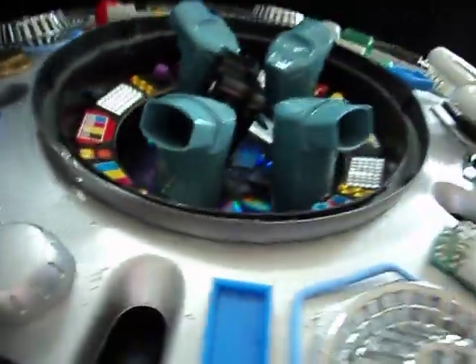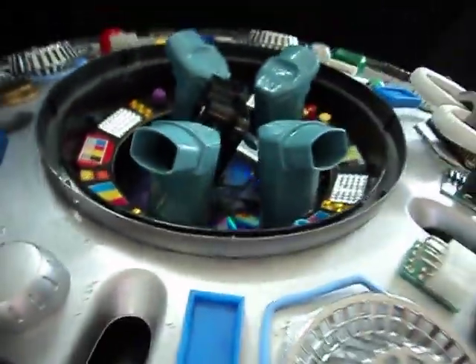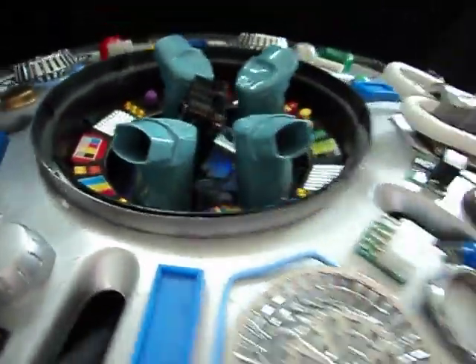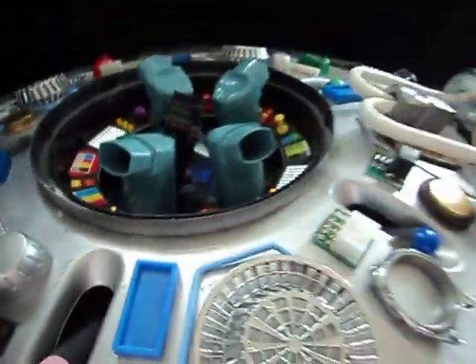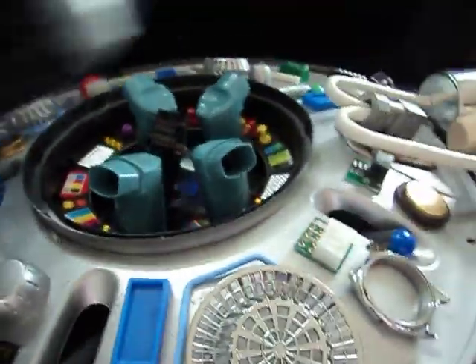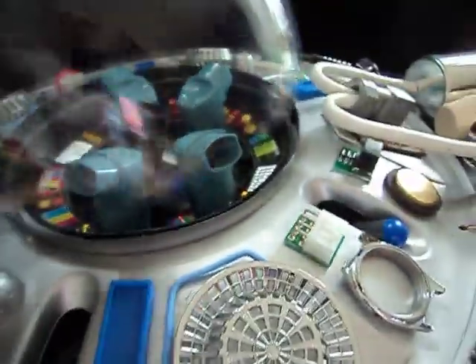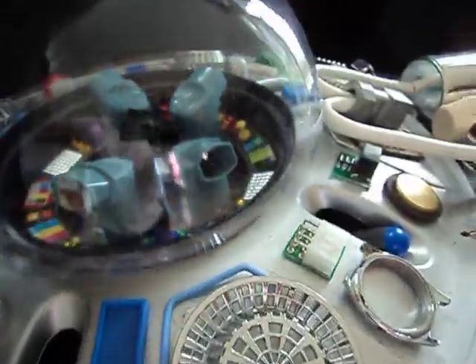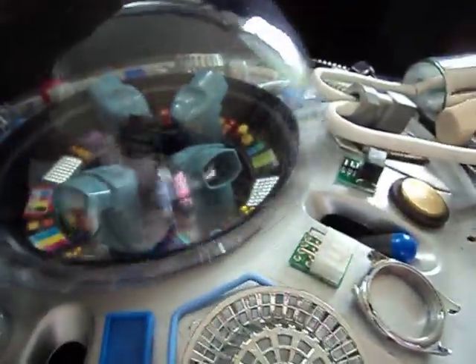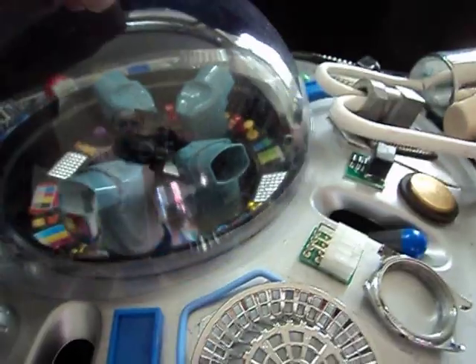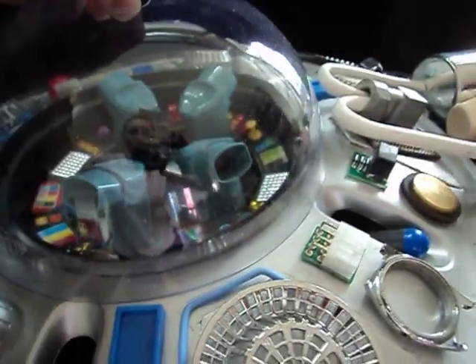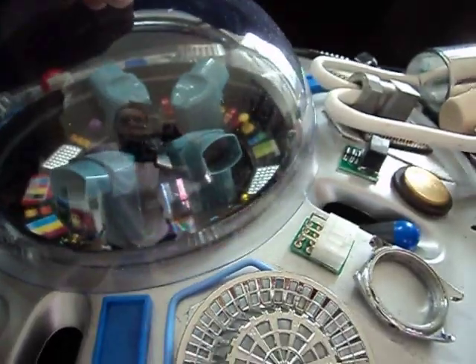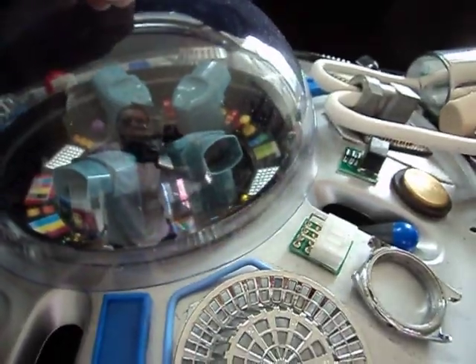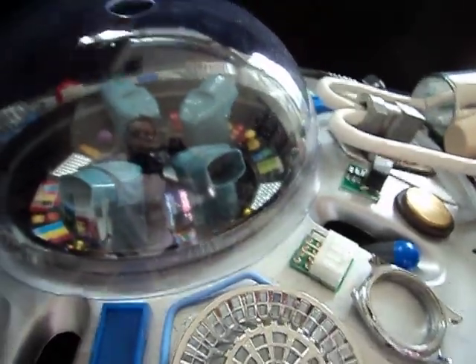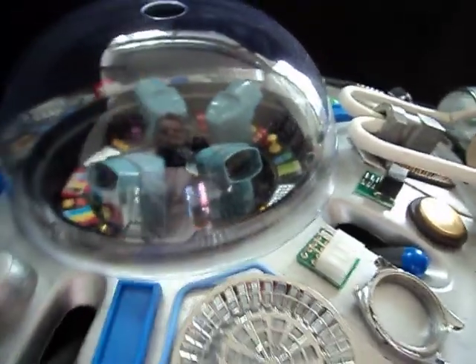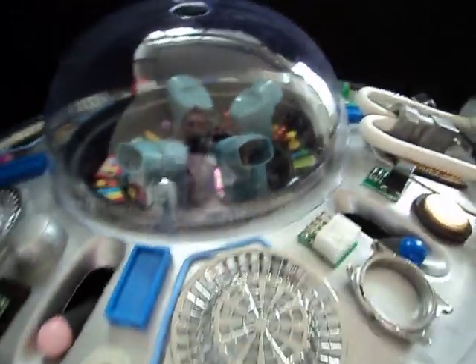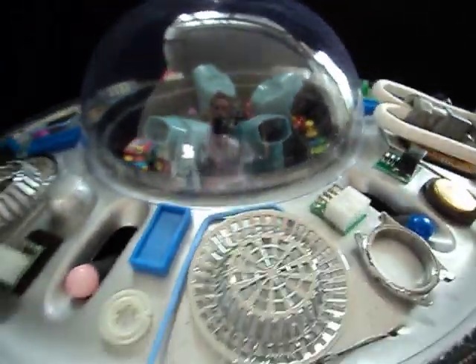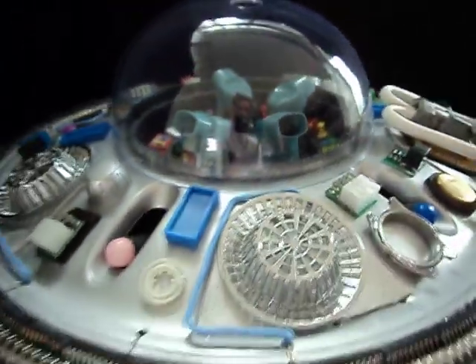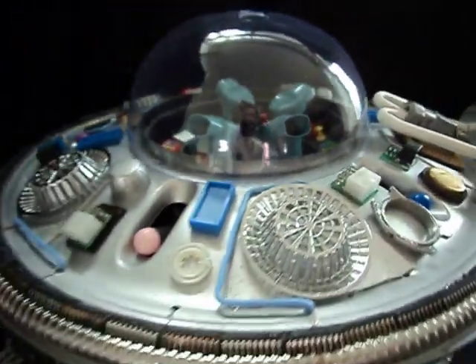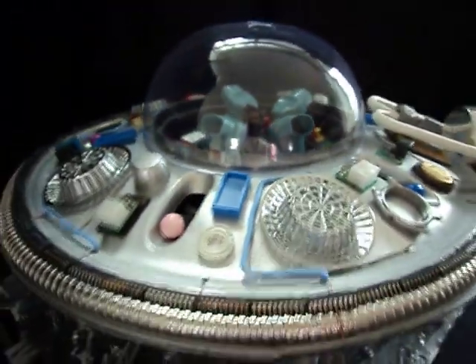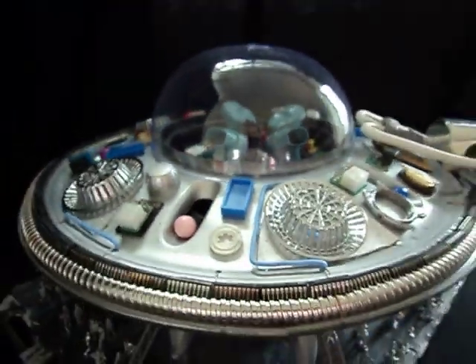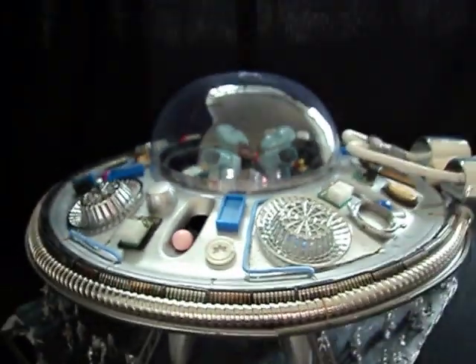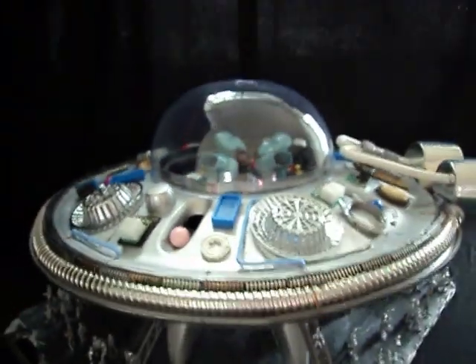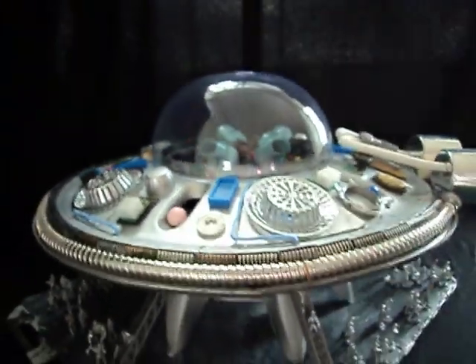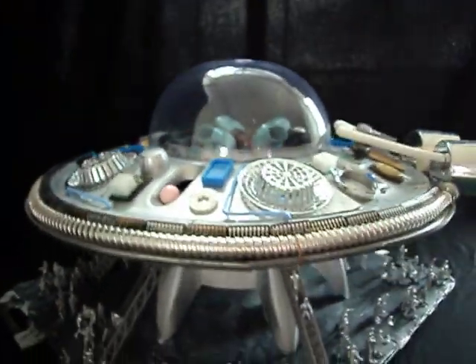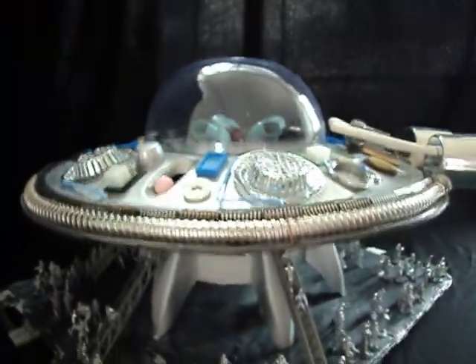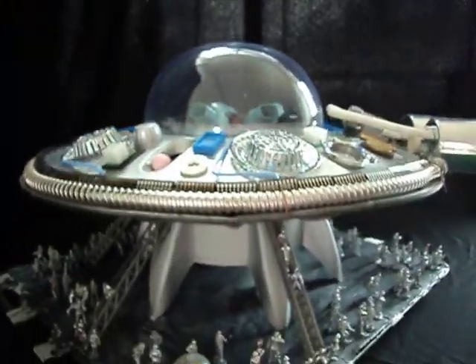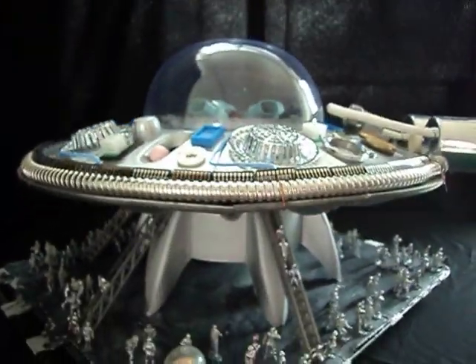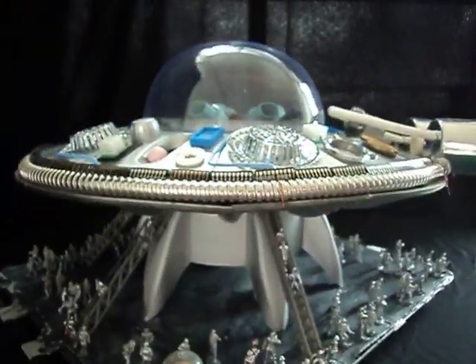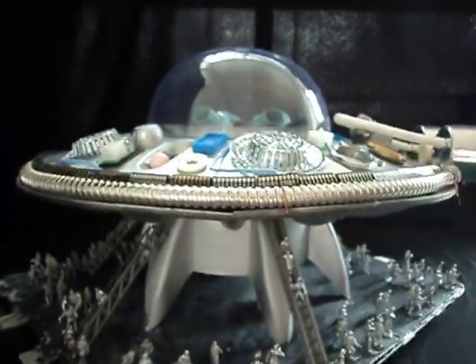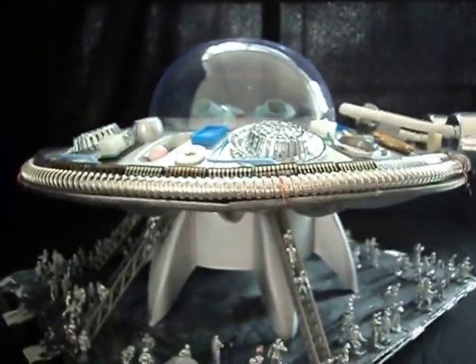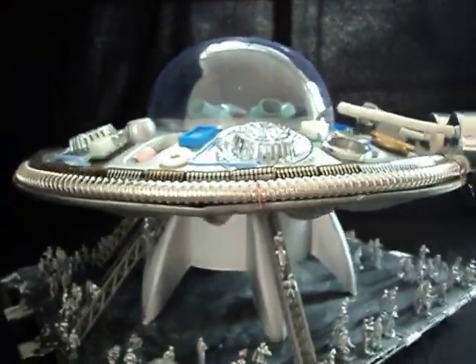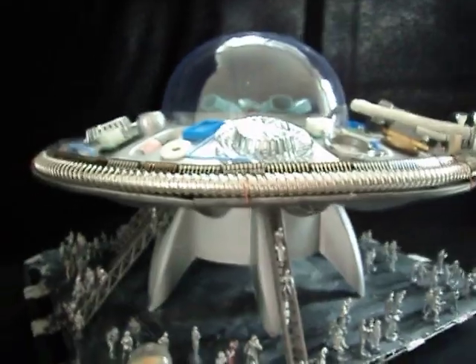So all in all, a great fun thing to make — and a tribute to all those spaceship movies from the 50s.